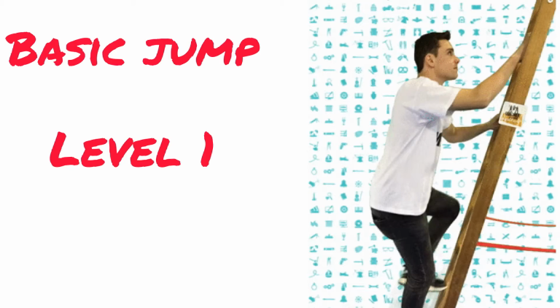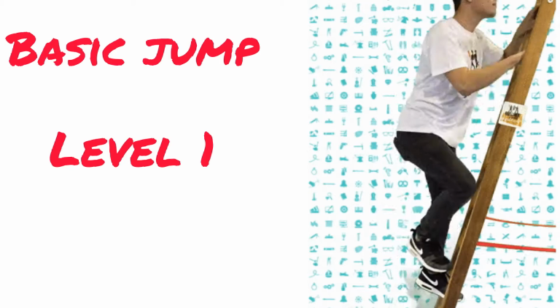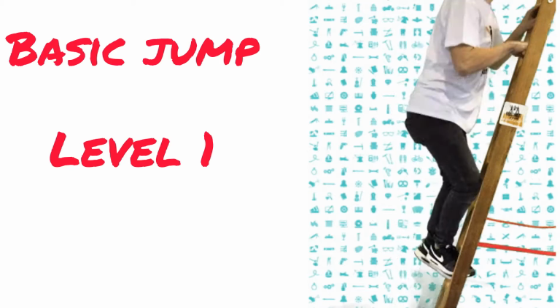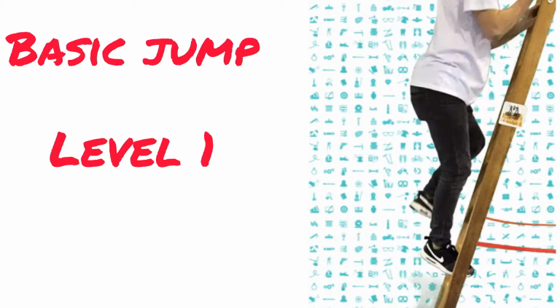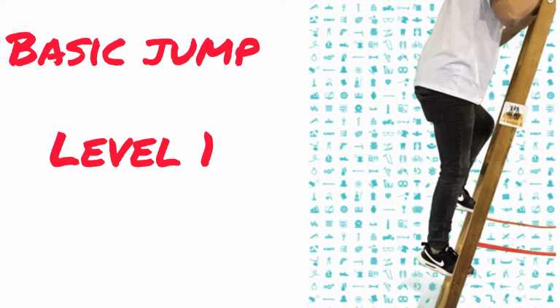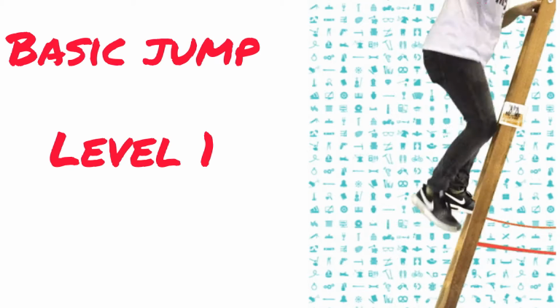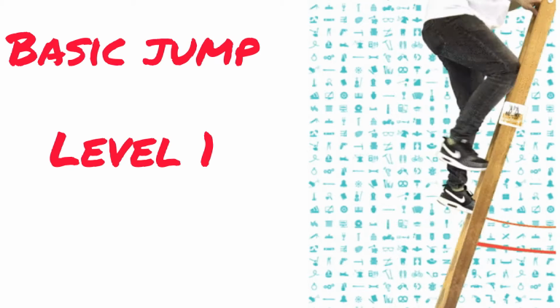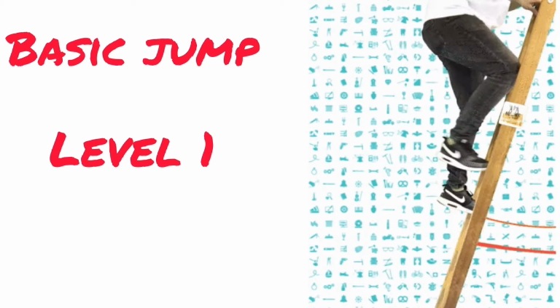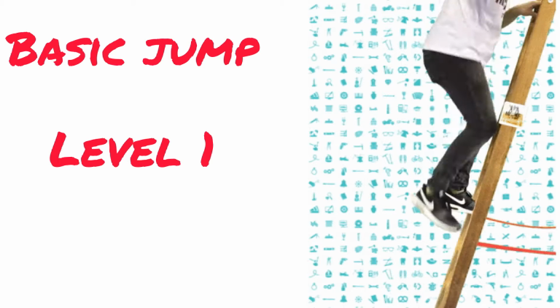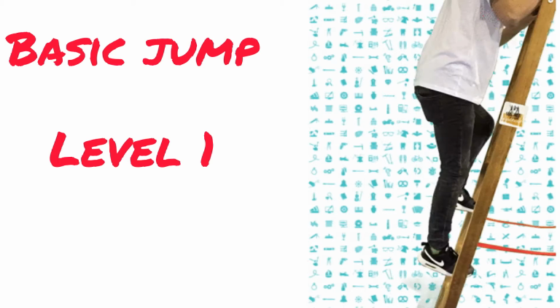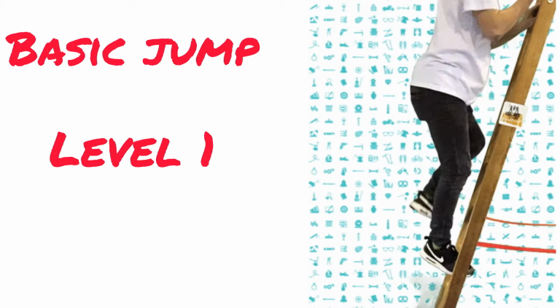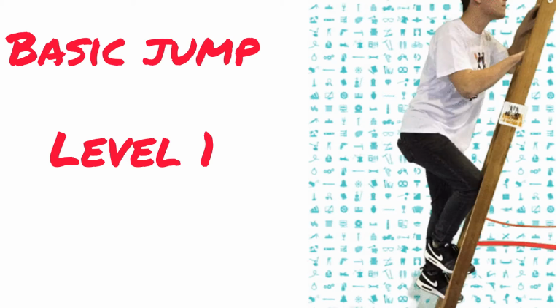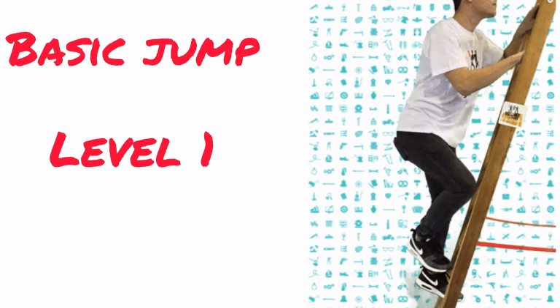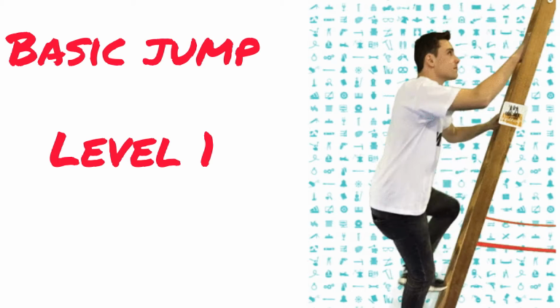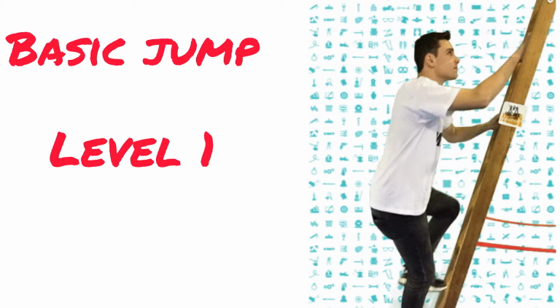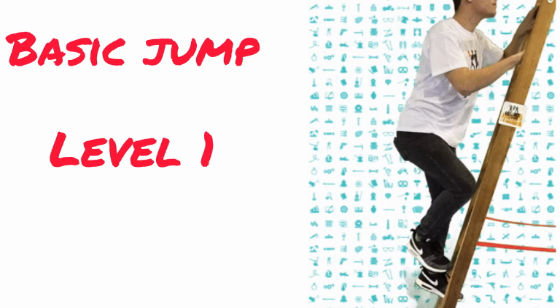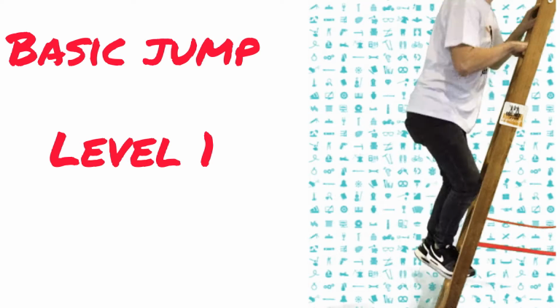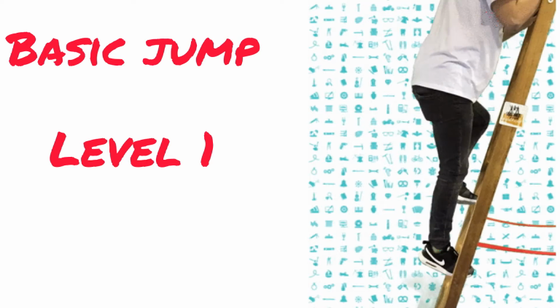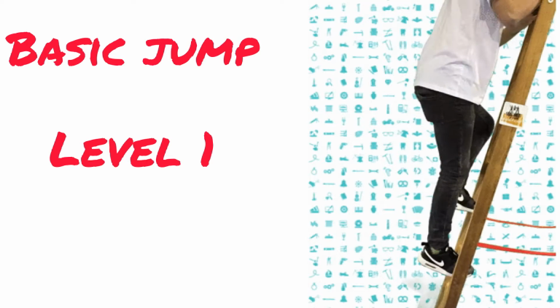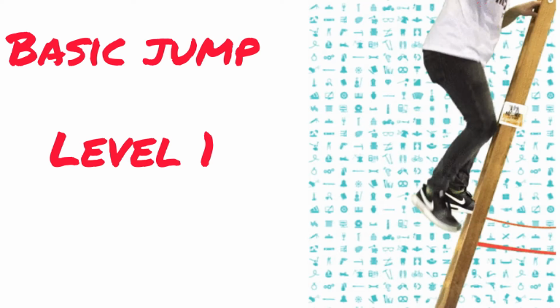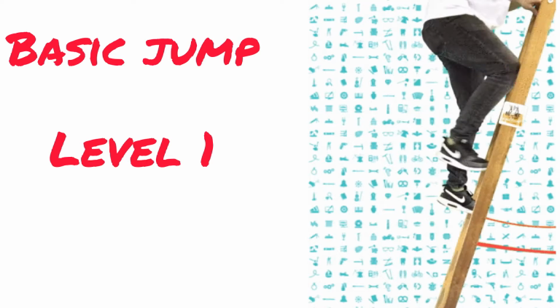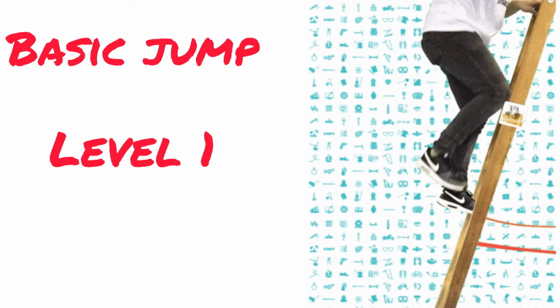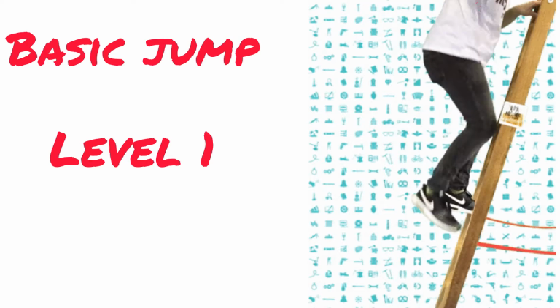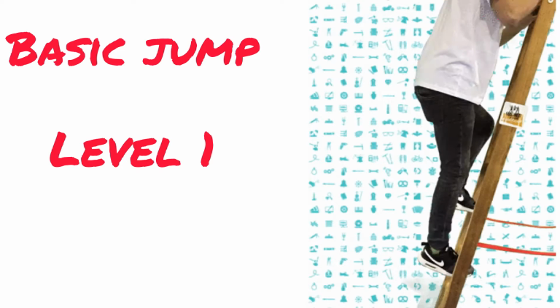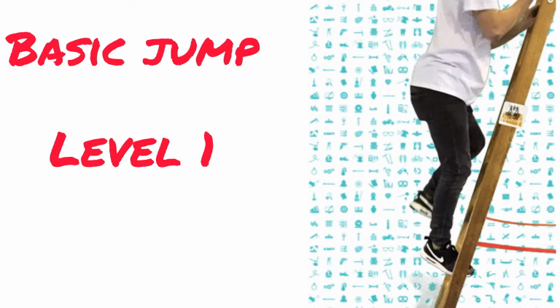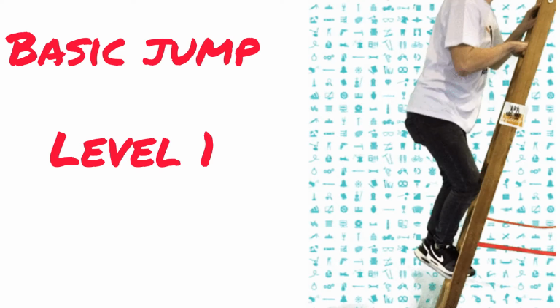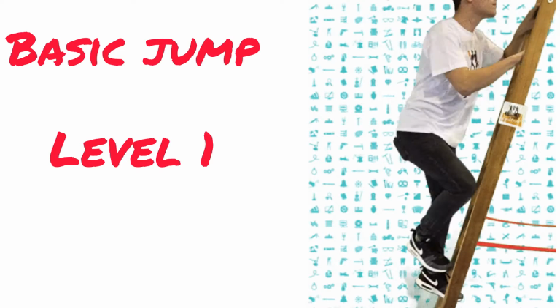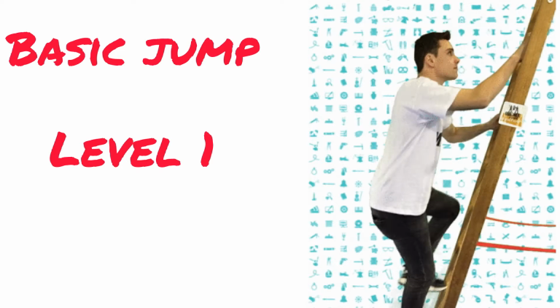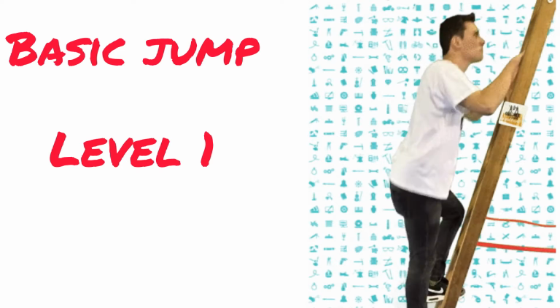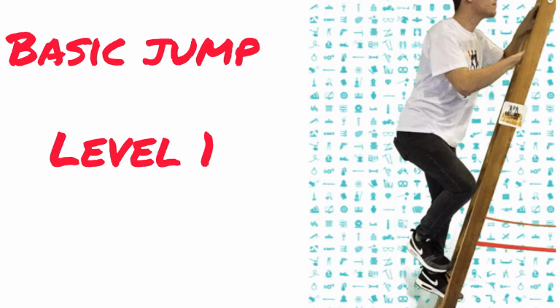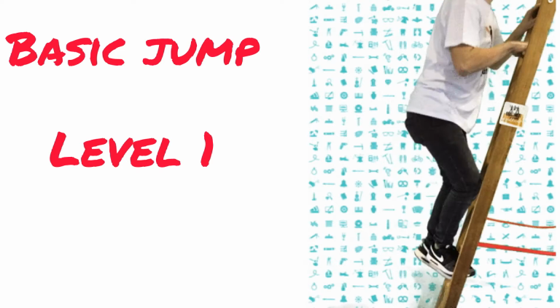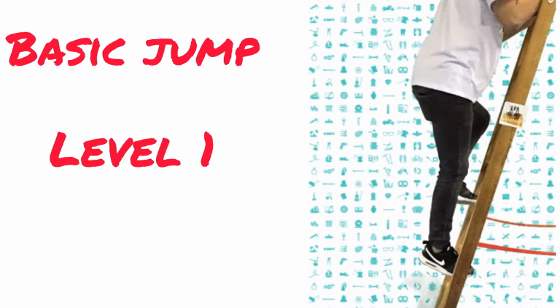I can't wait to see how far you make it up the jump rope ladder, starting with level one.